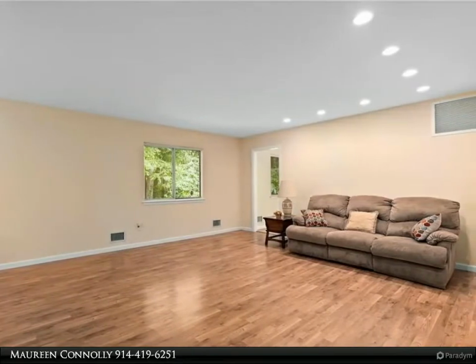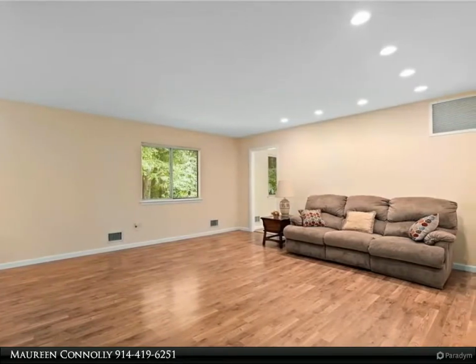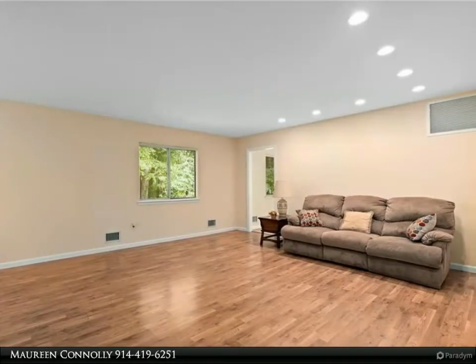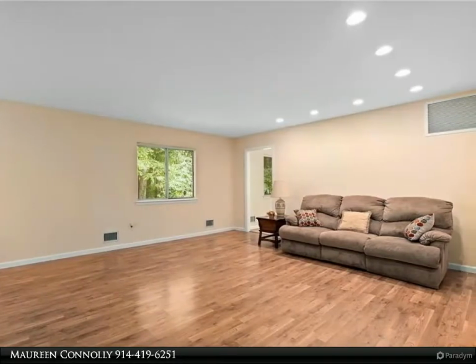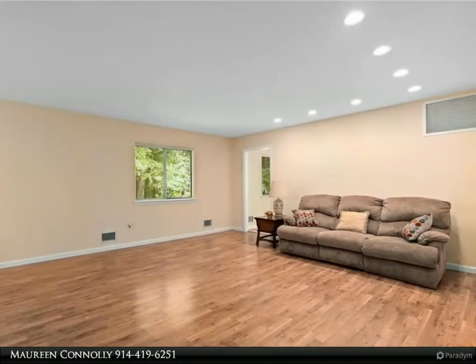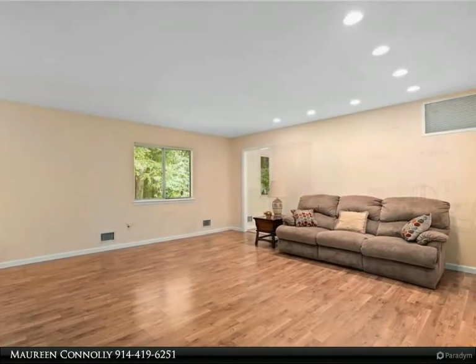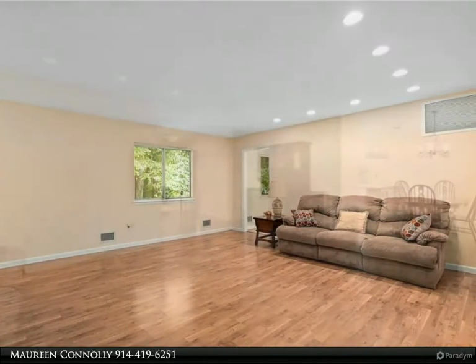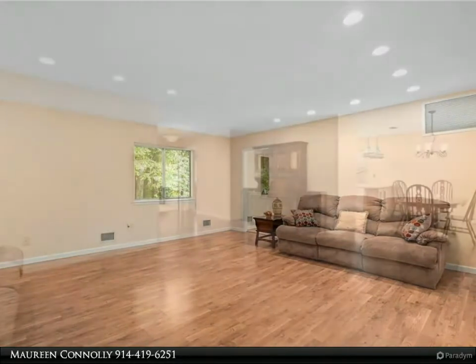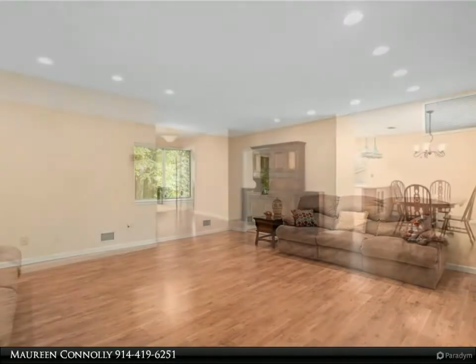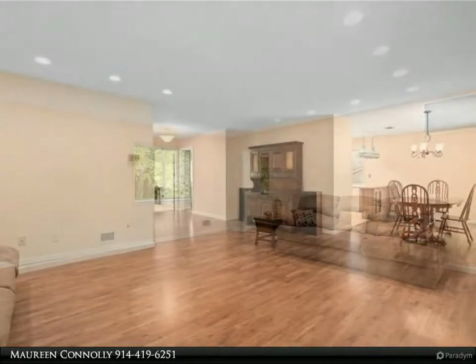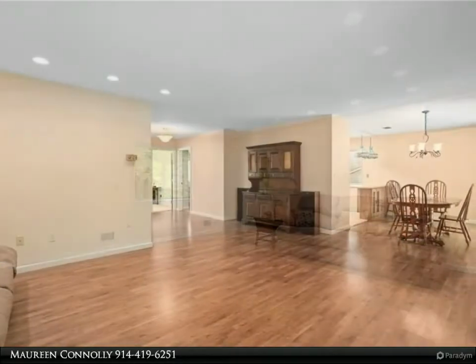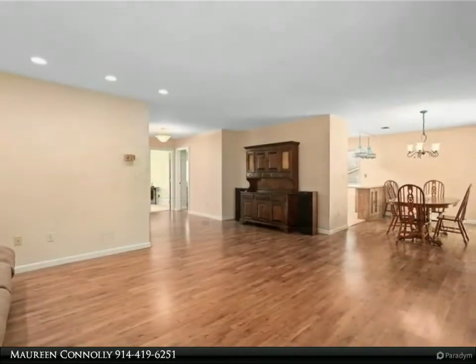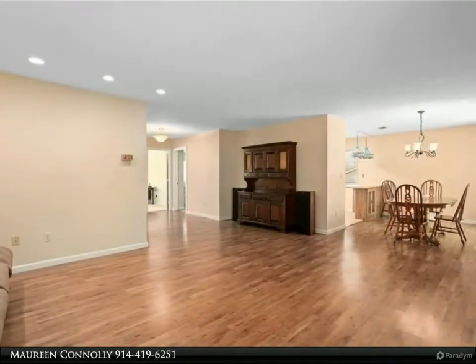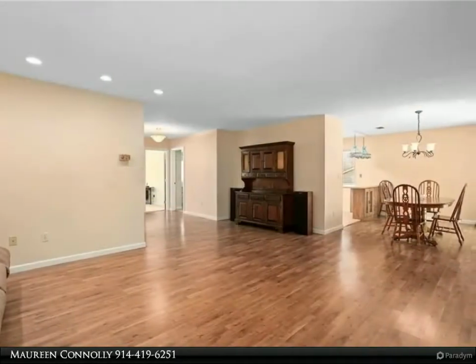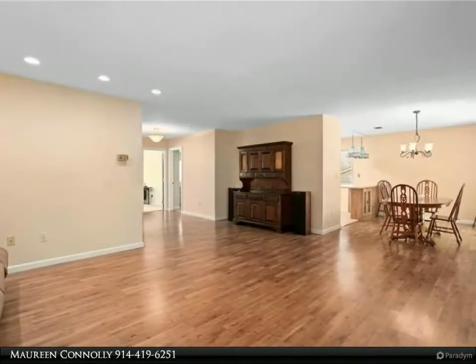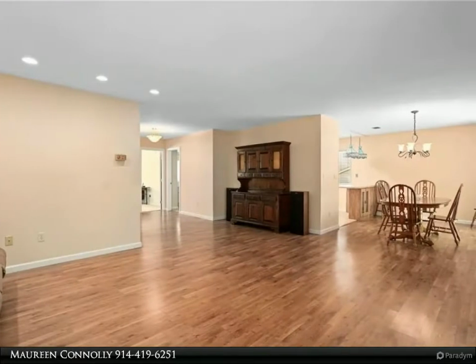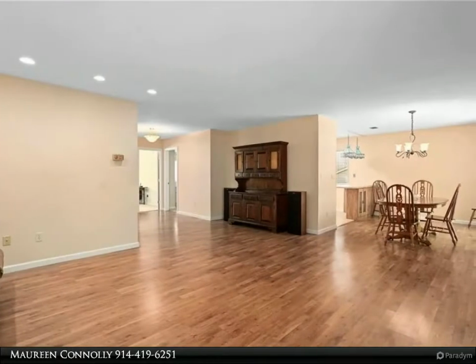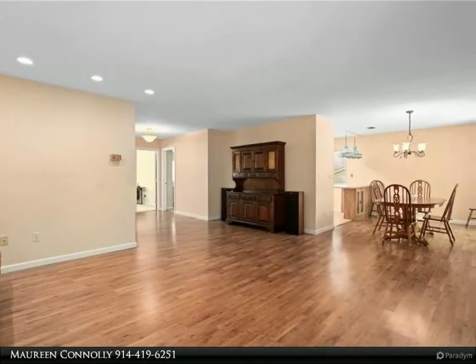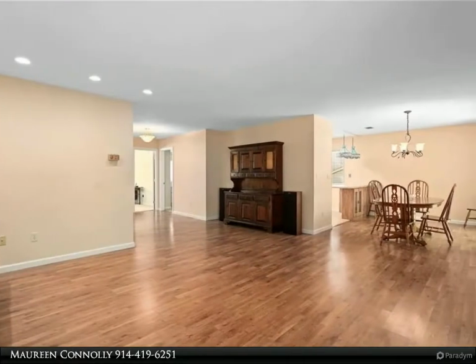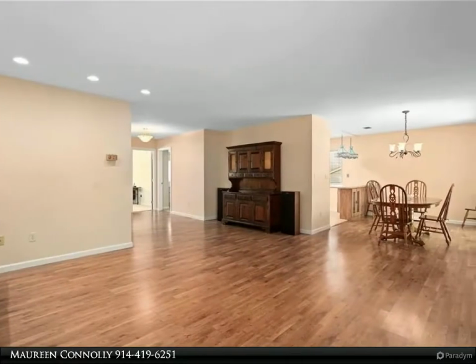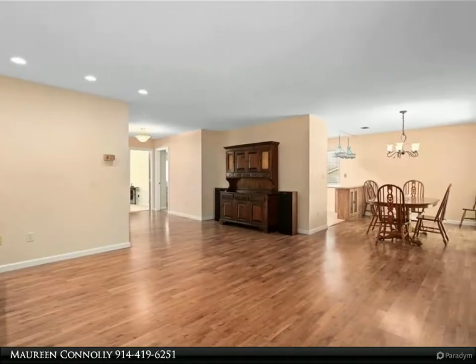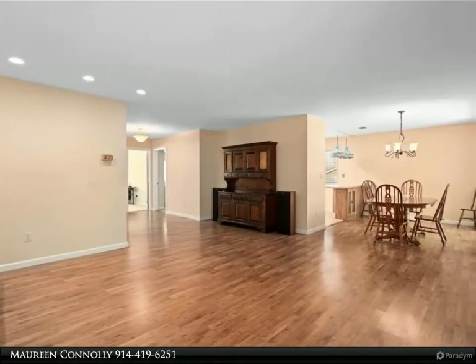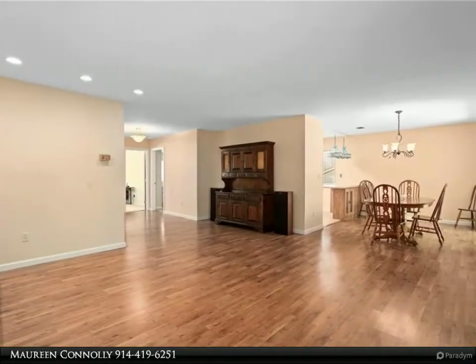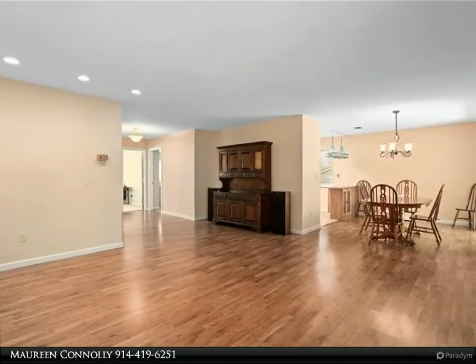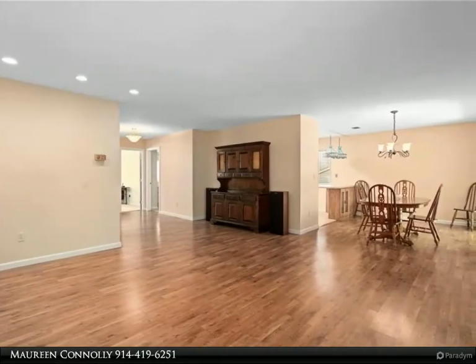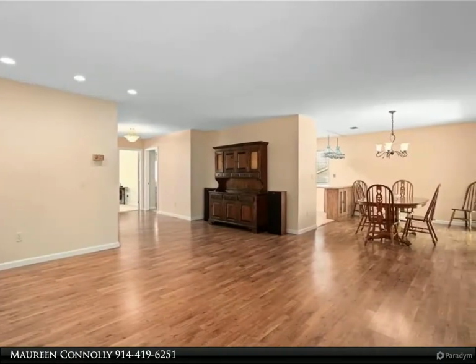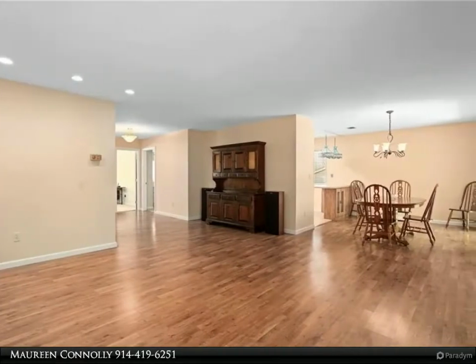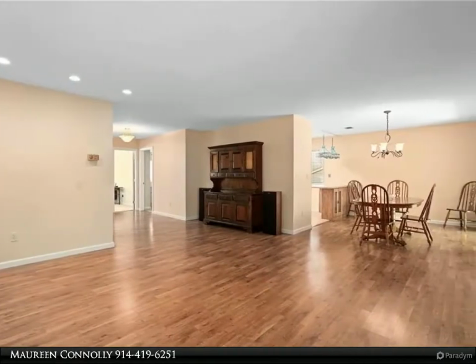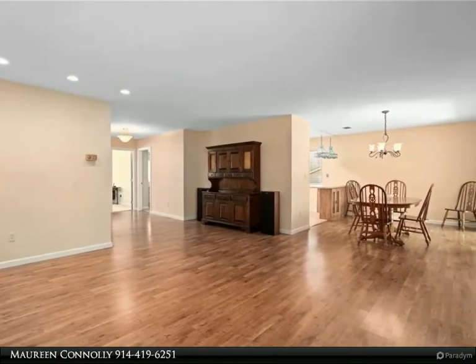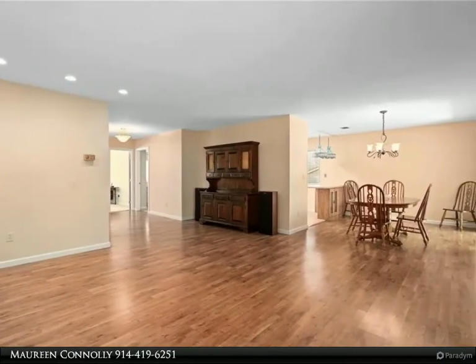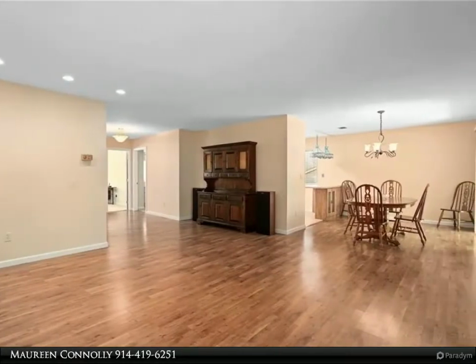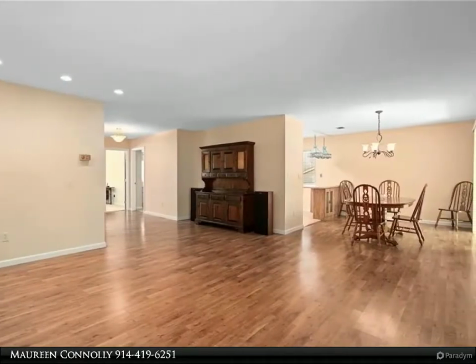Make an appointment today to see this place in one of the most desirable sections of Jefferson Village. Don't miss this opportunity.